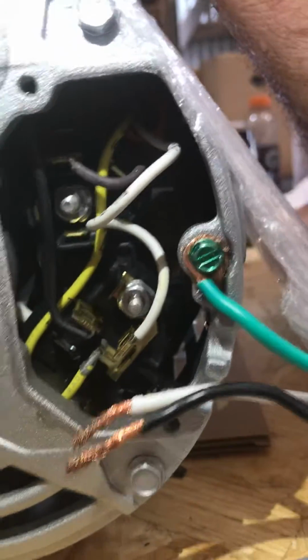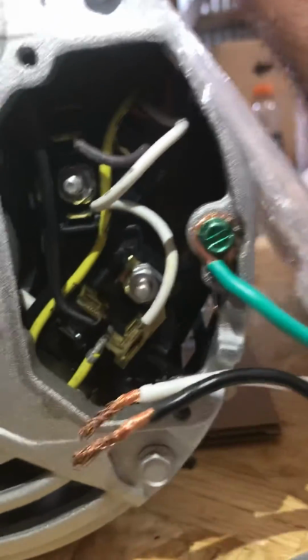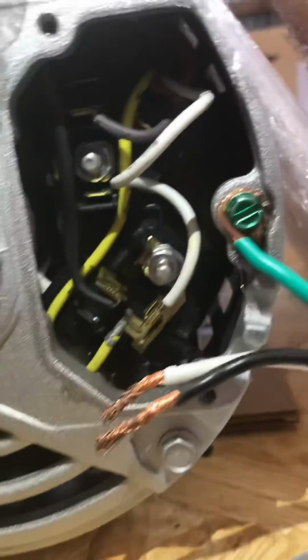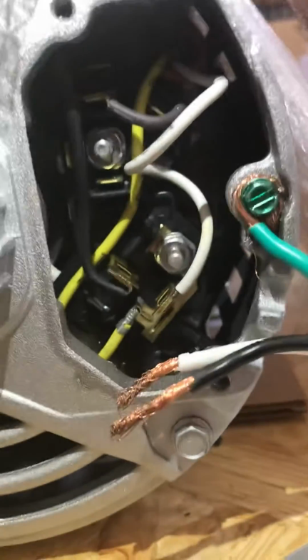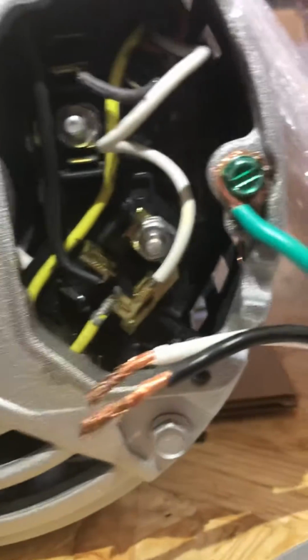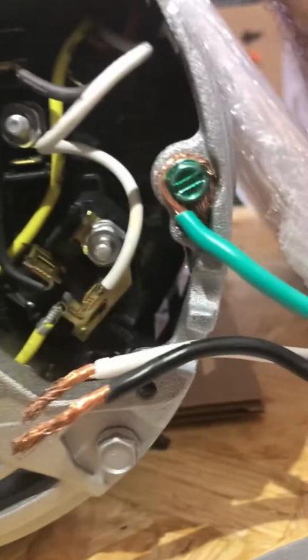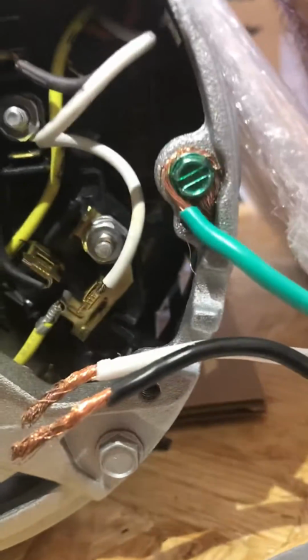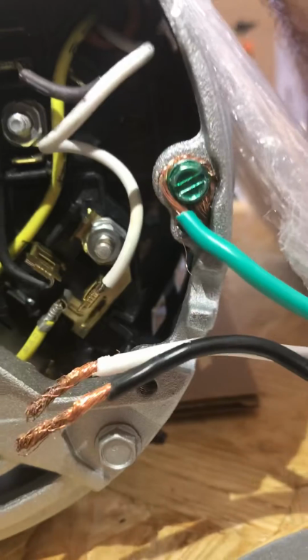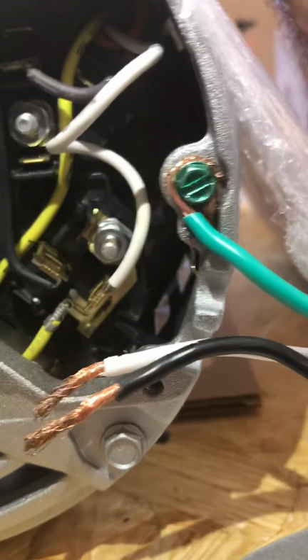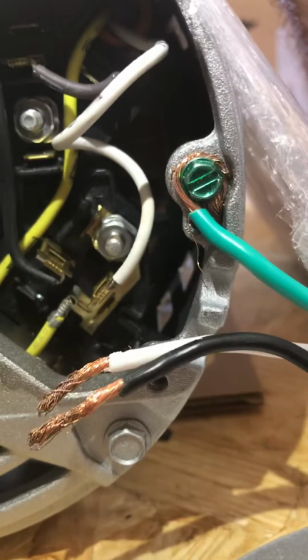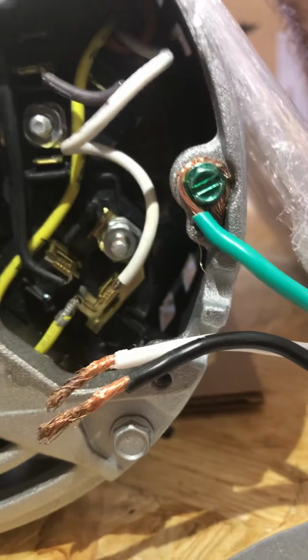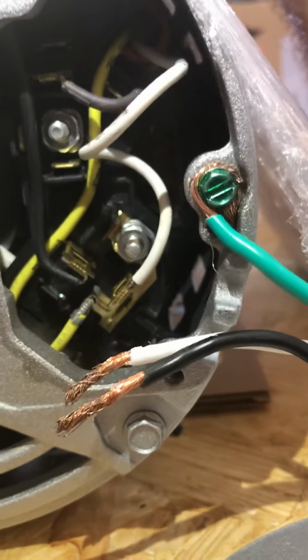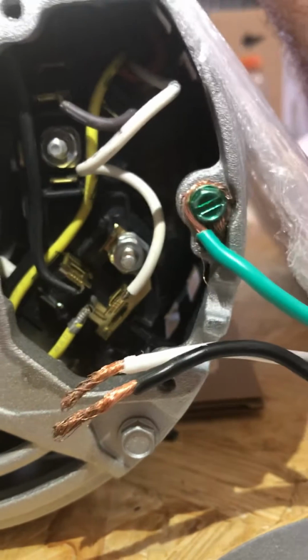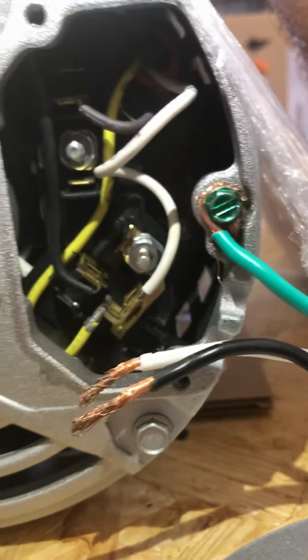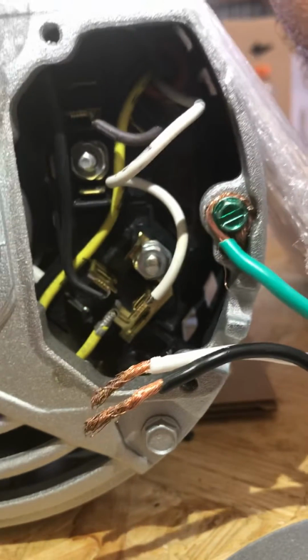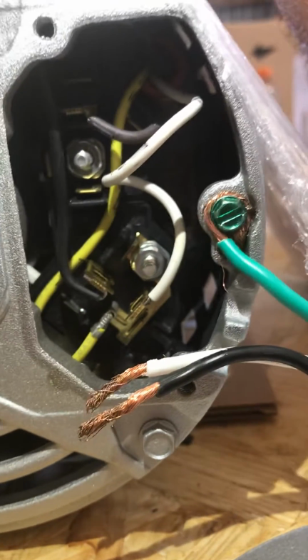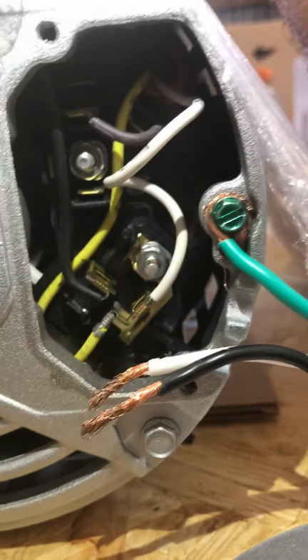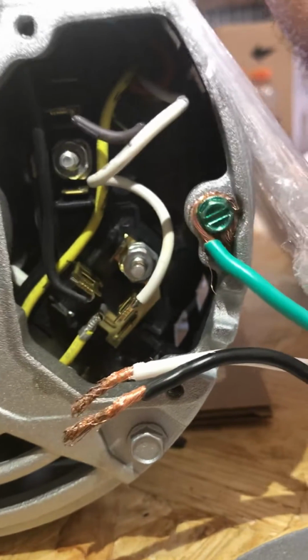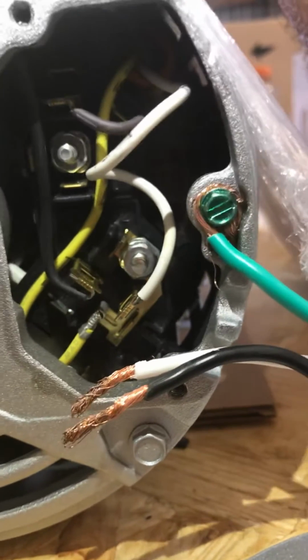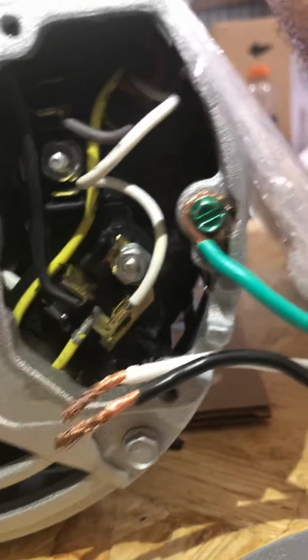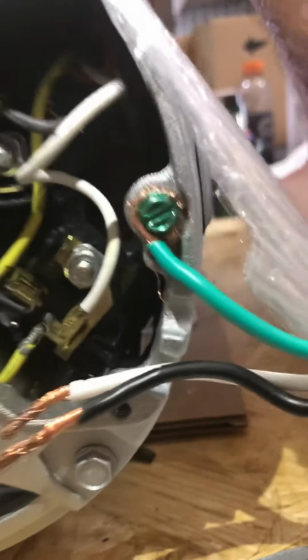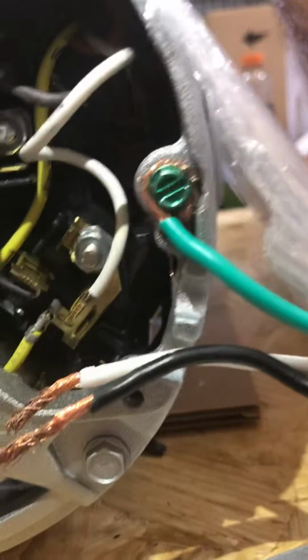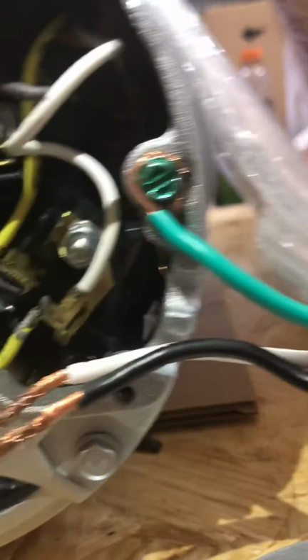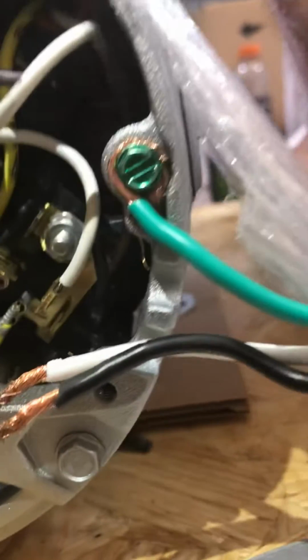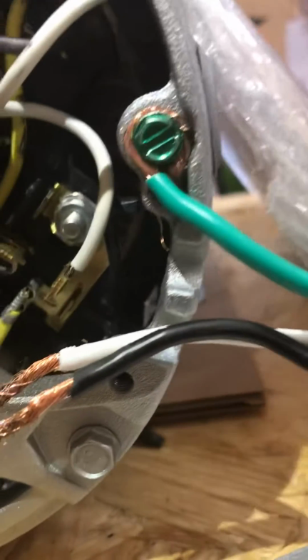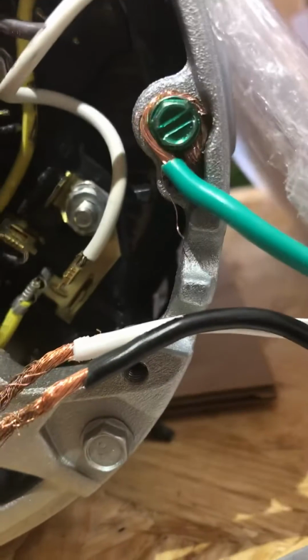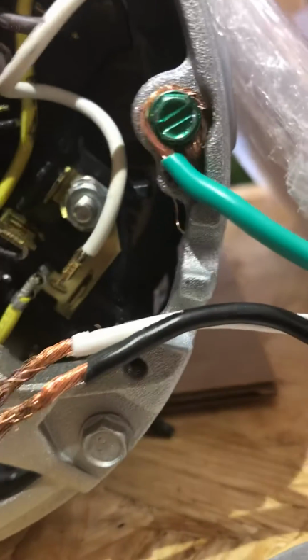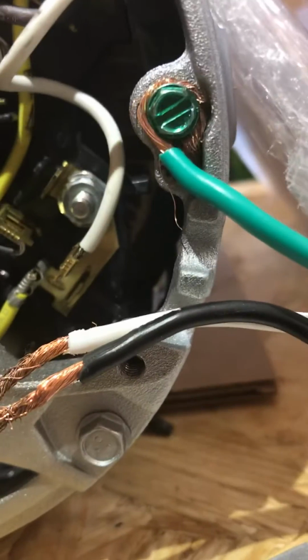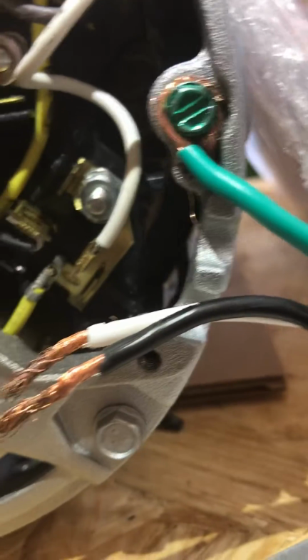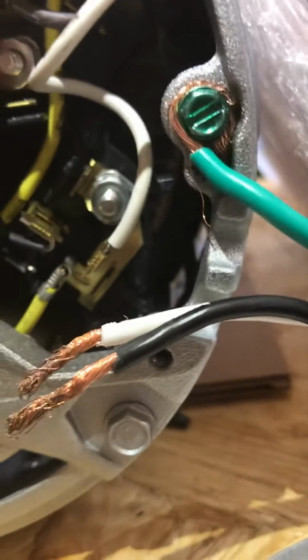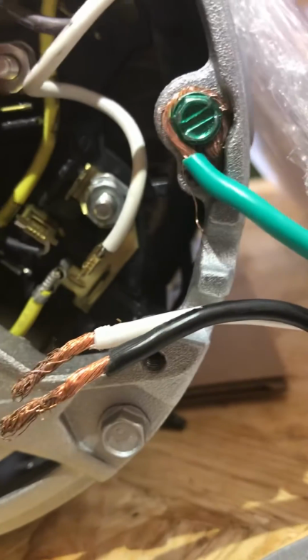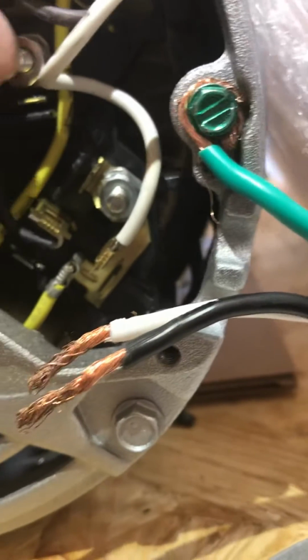I've already got the ground wrapped in there, that's not going to hurt. Then you take your wires and you've got to put them on this leg right here.